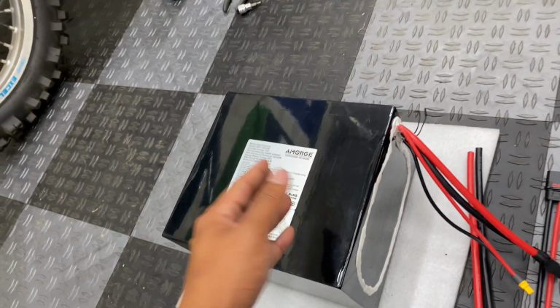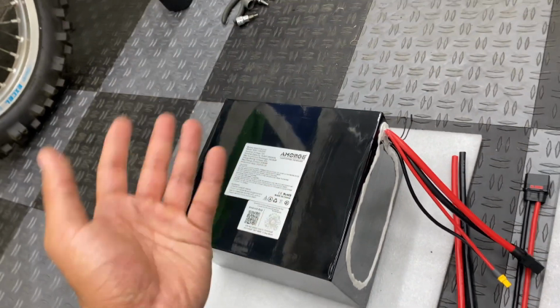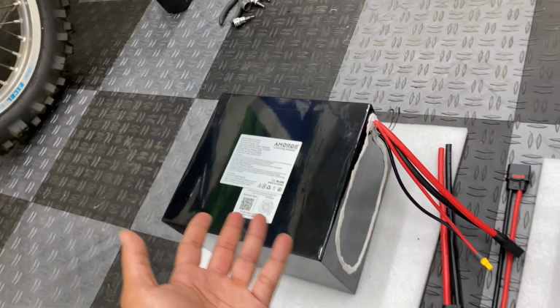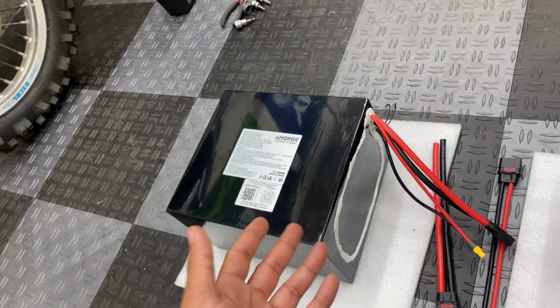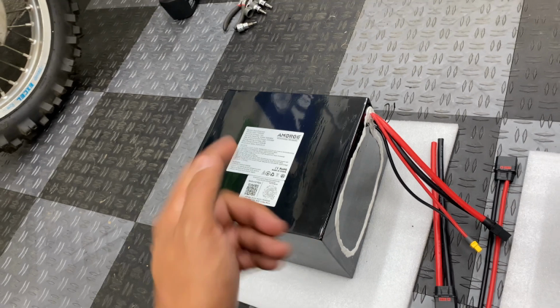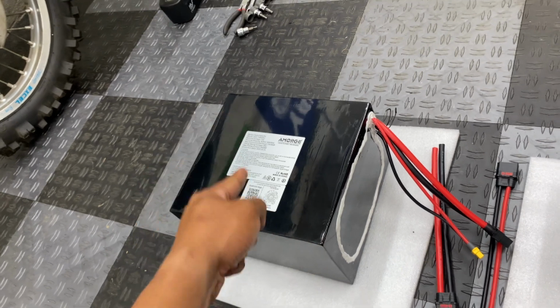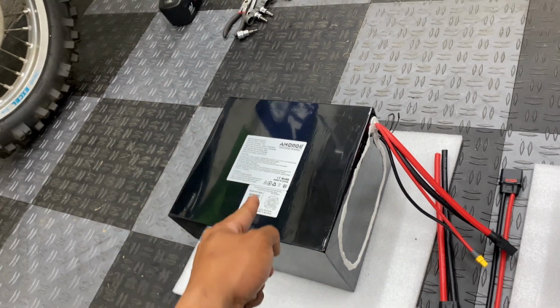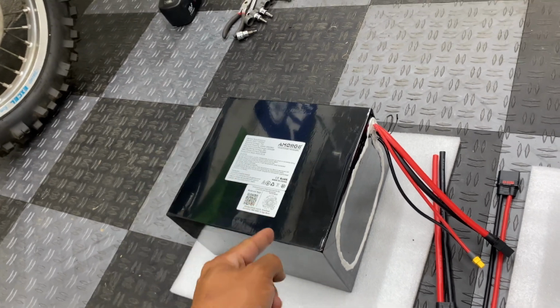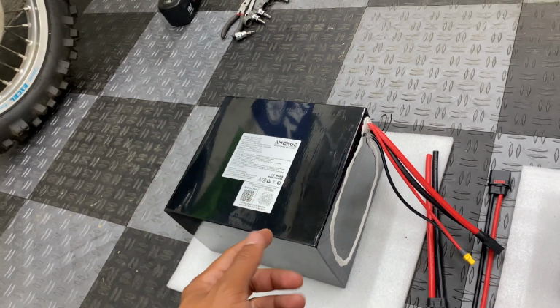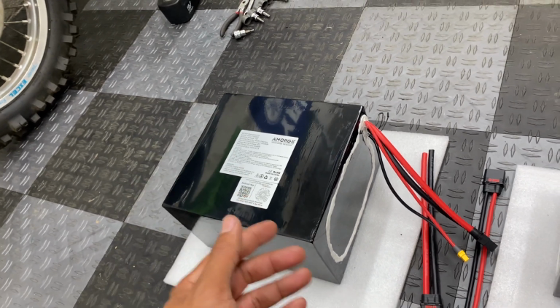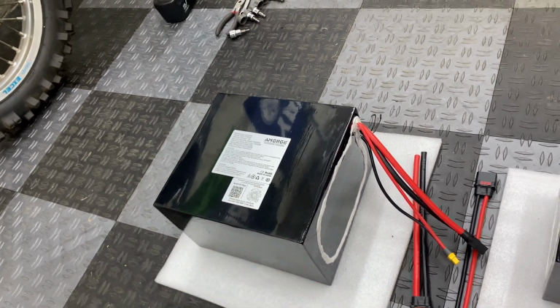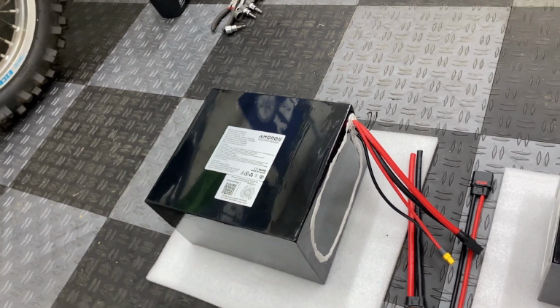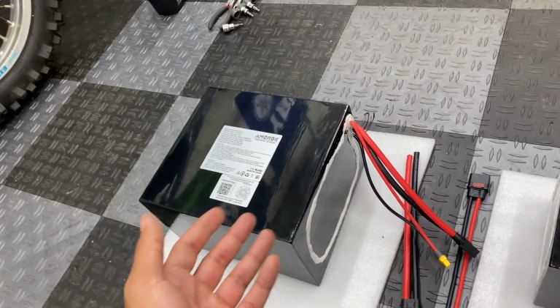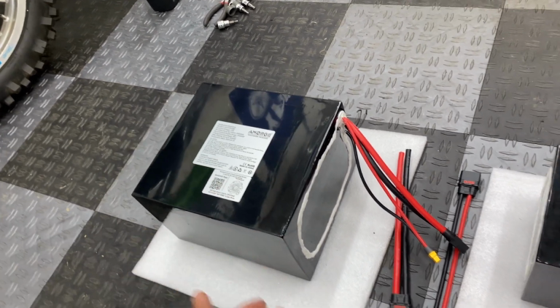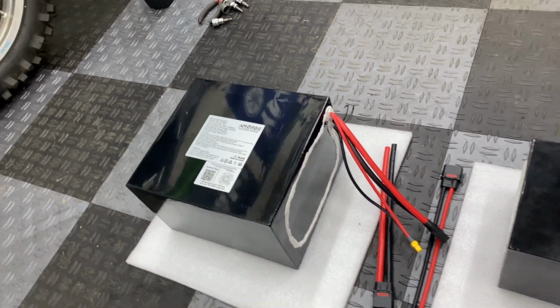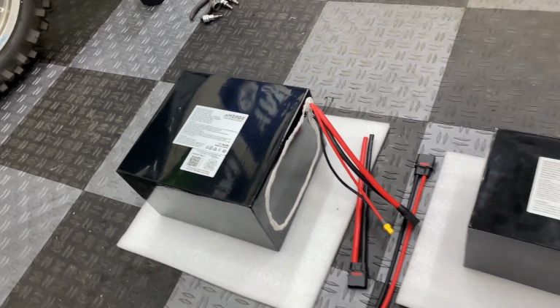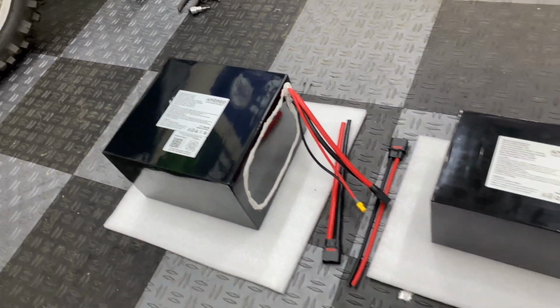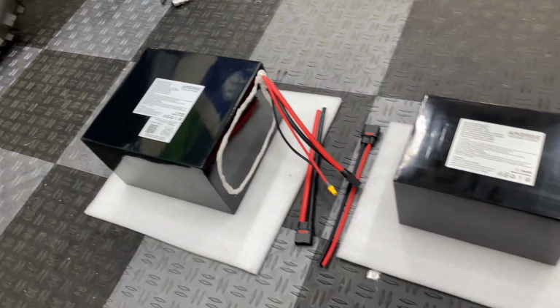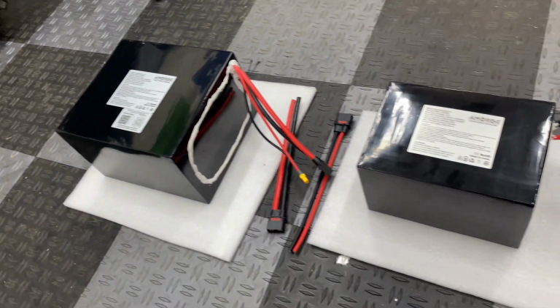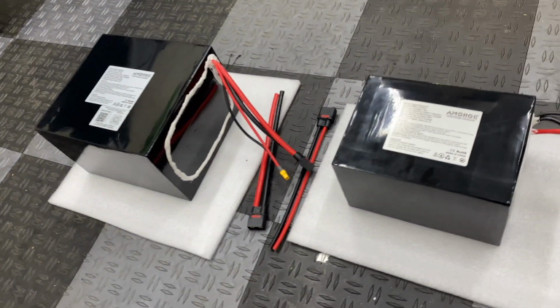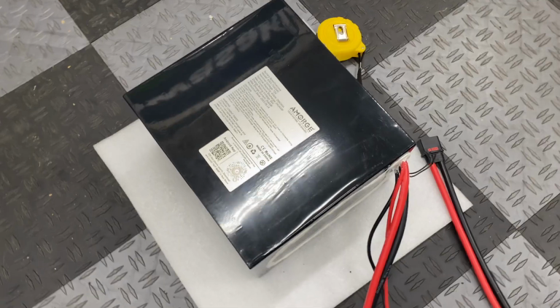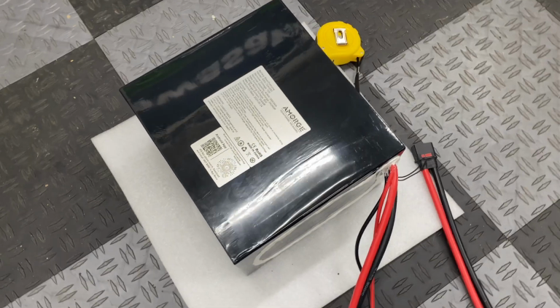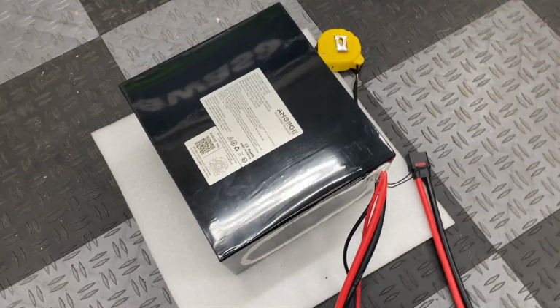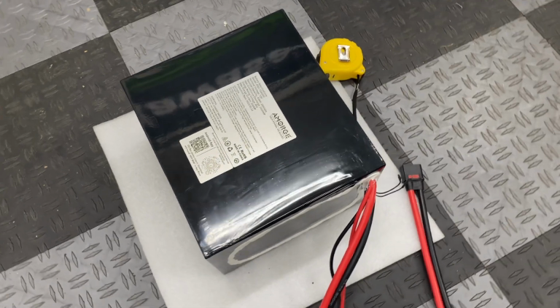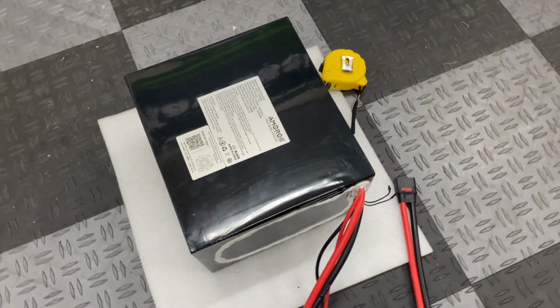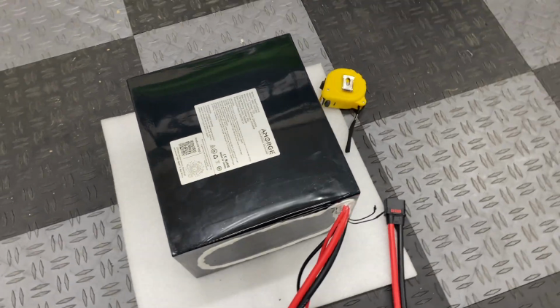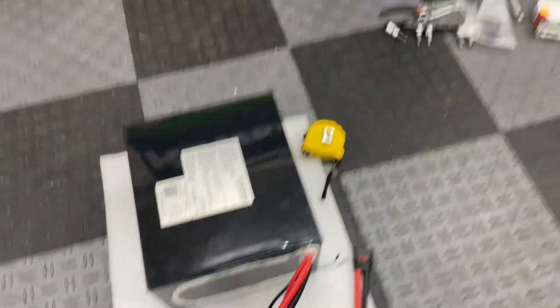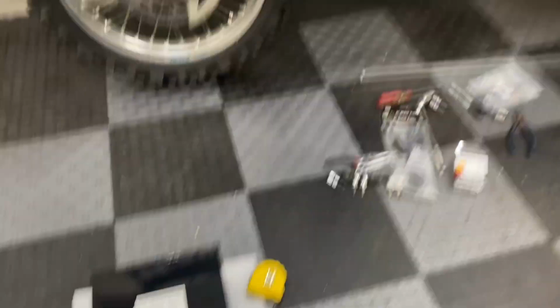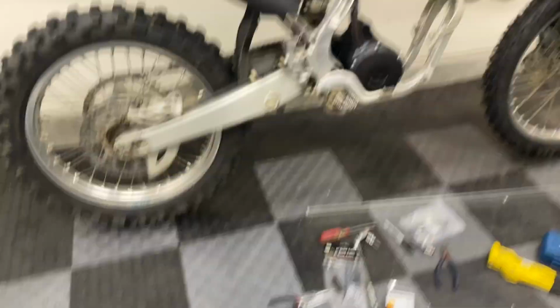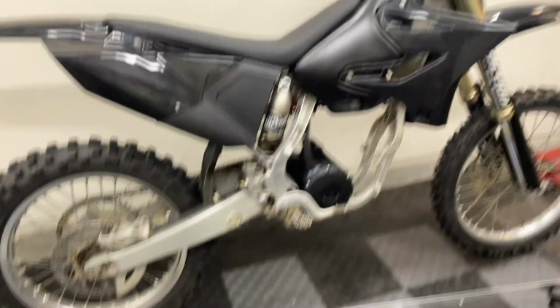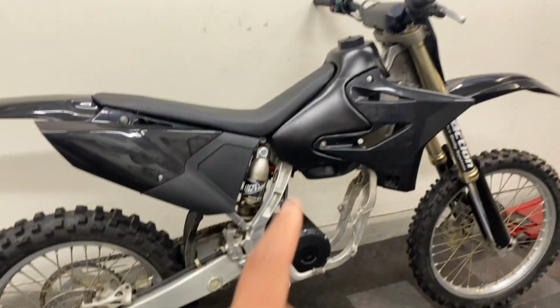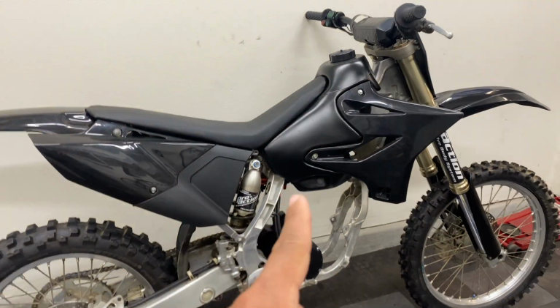The bigger battery has an extra sticker instructing you to download an Android or iOS app, because it actually has a smart BMS that you can connect to for monitoring and diagnostic reasons. Now let's work on getting this battery mounted on top of the motor.